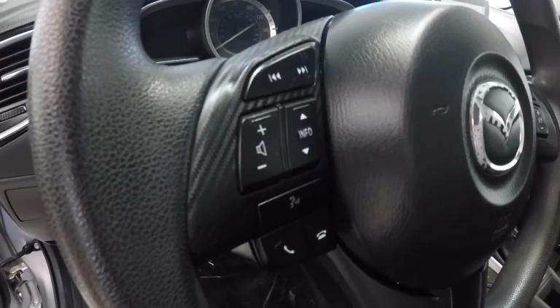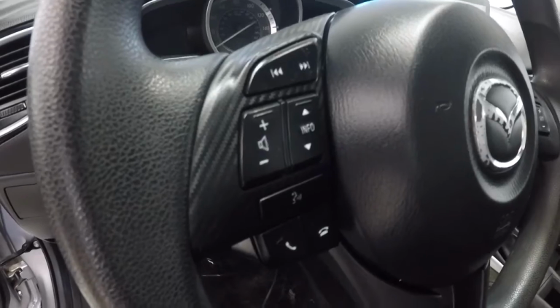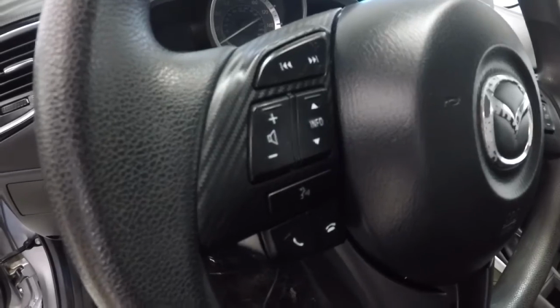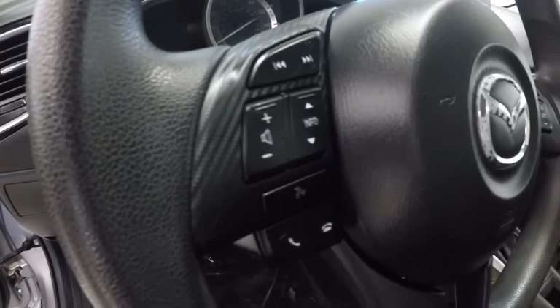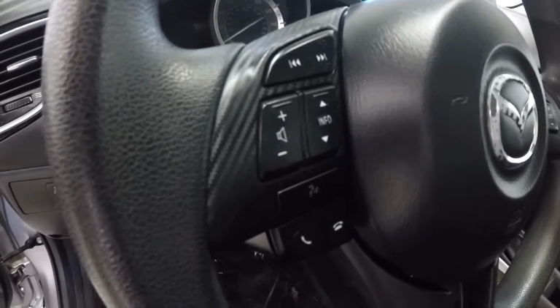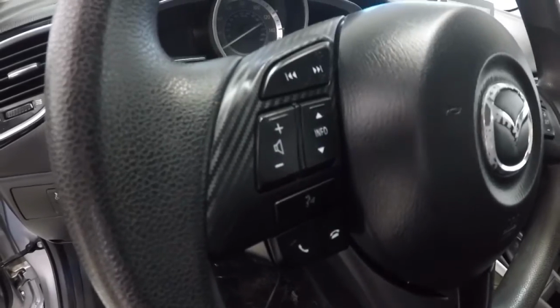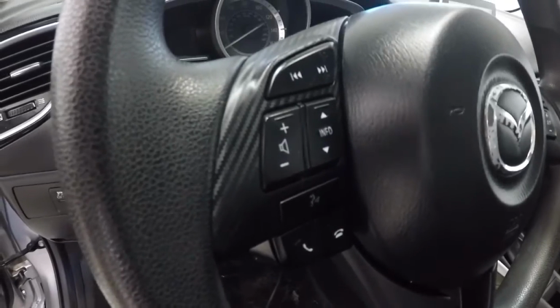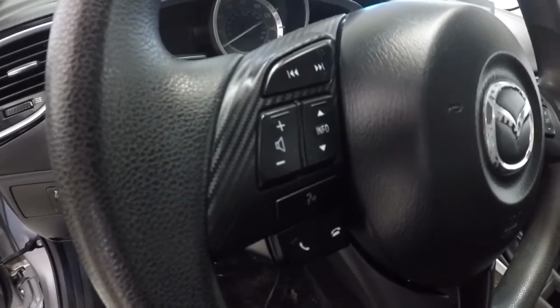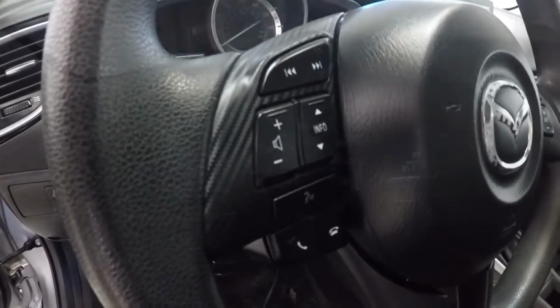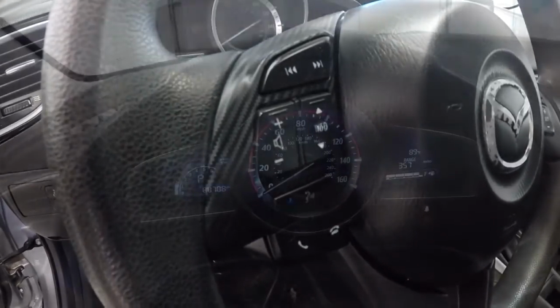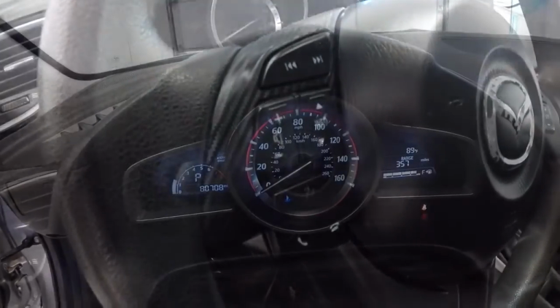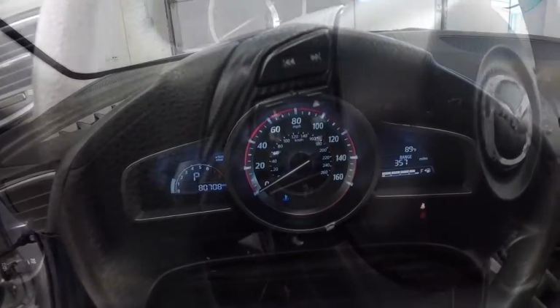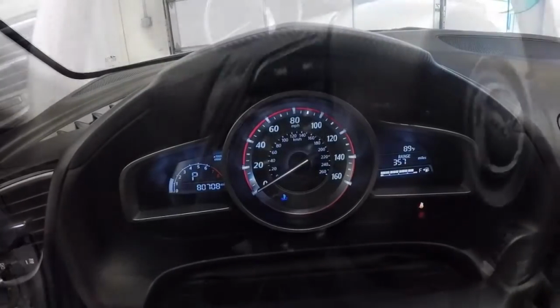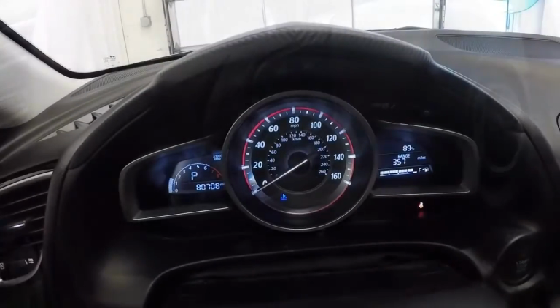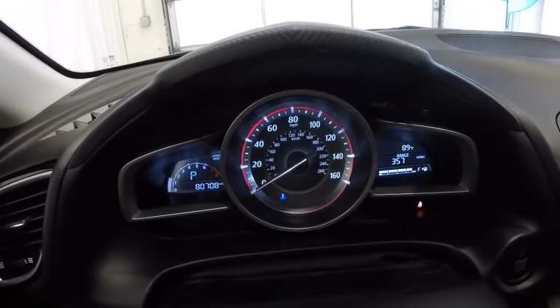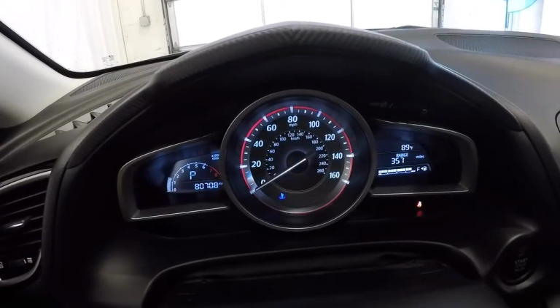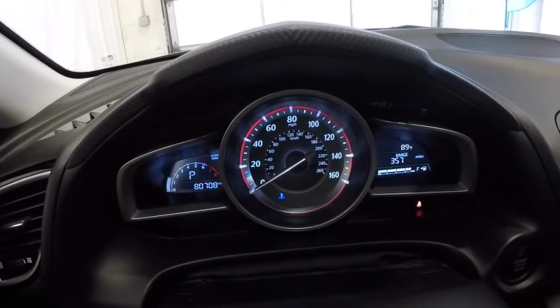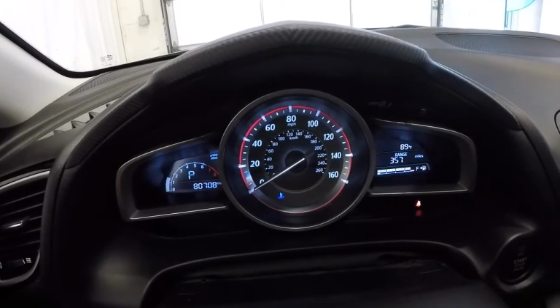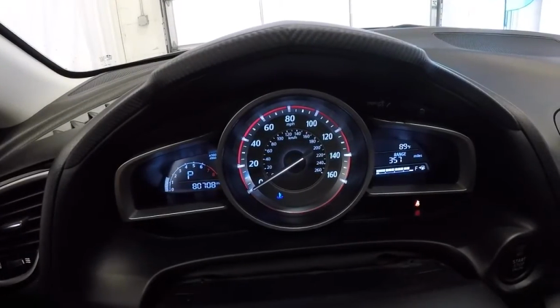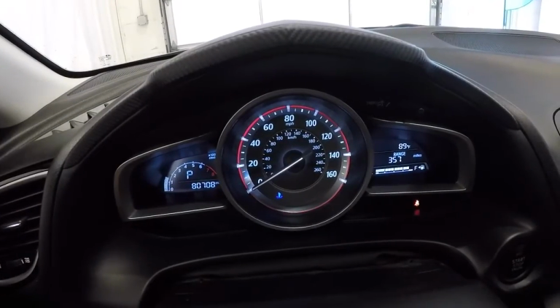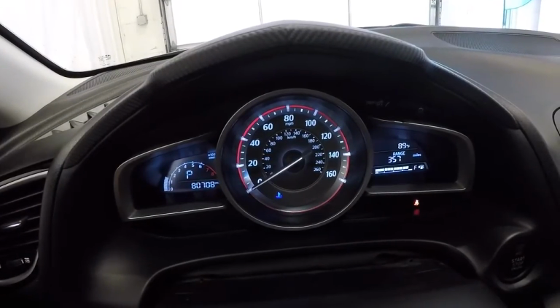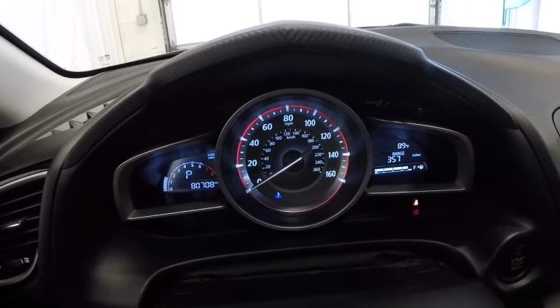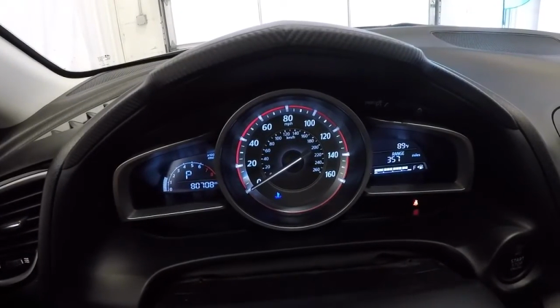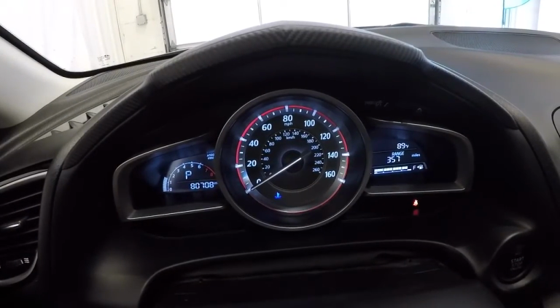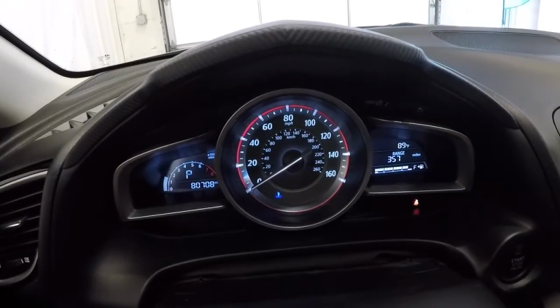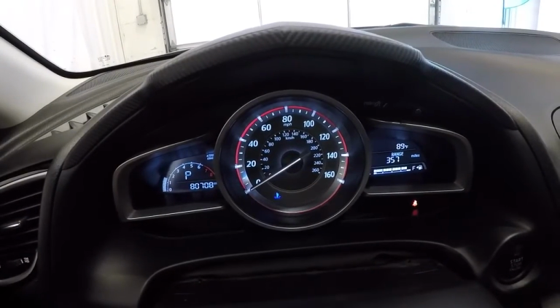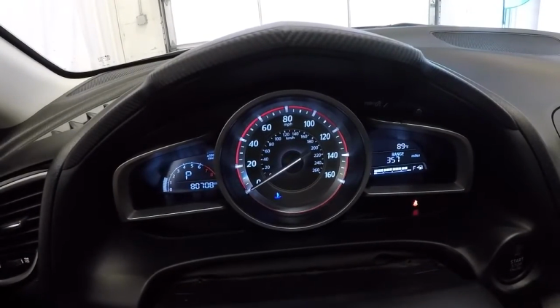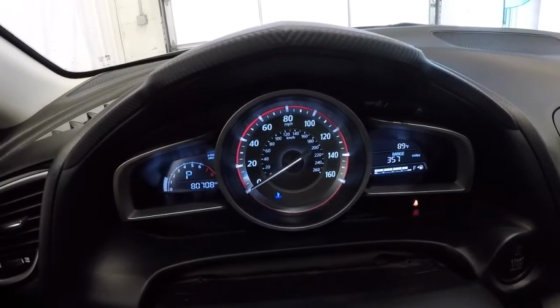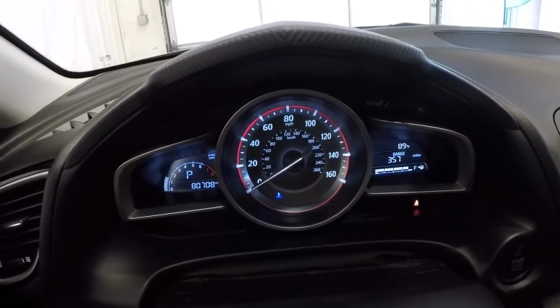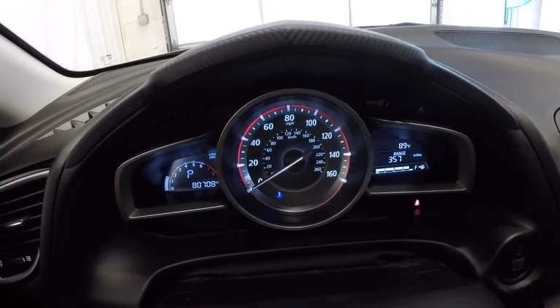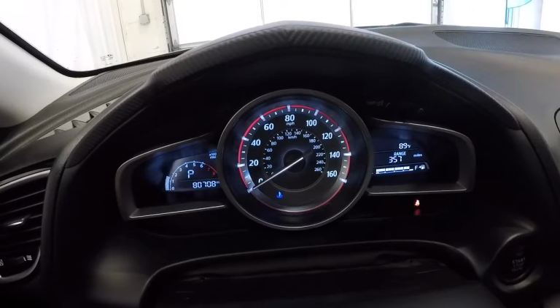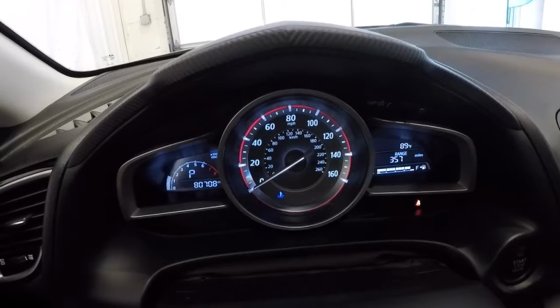It's got steering wheel audio controls and Bluetooth. Let's go ahead and take a look at the mileage — it's got 80,708 miles on it.